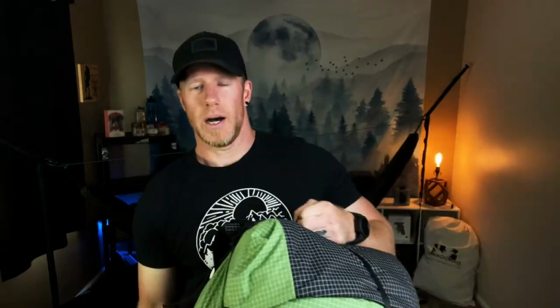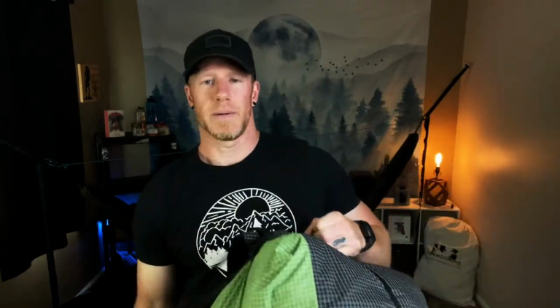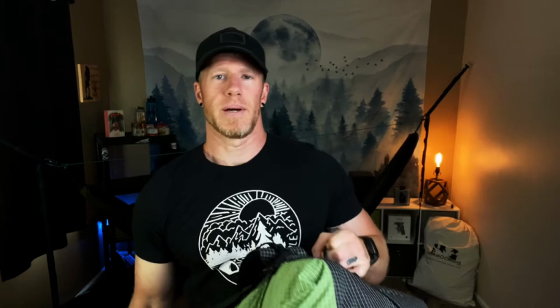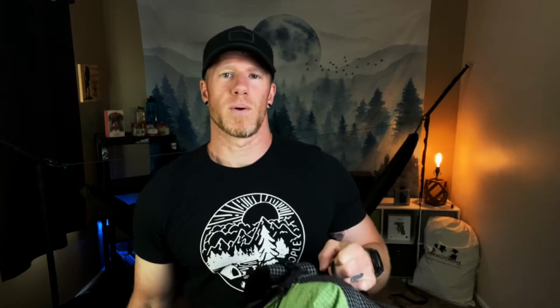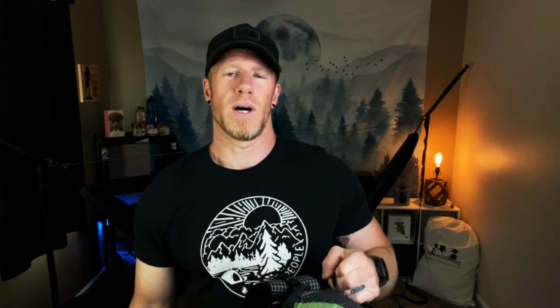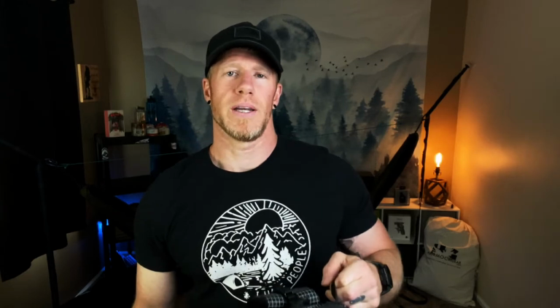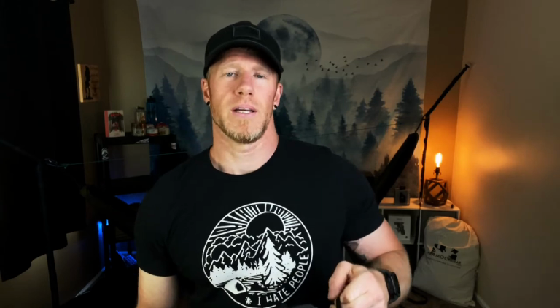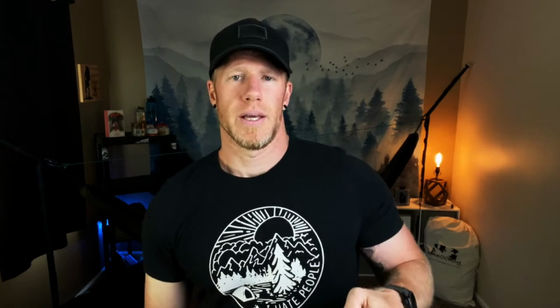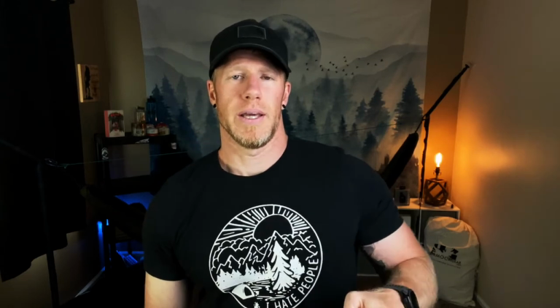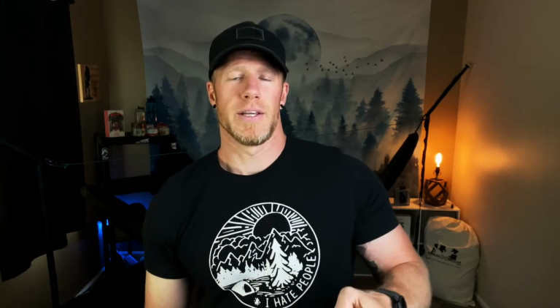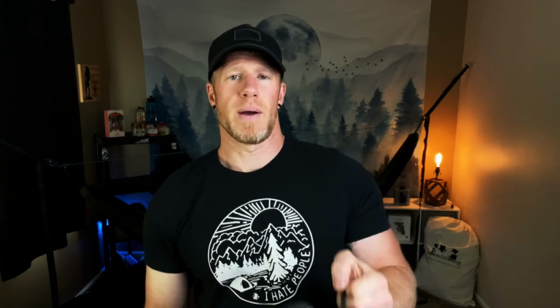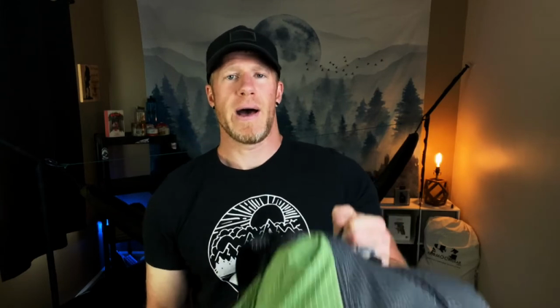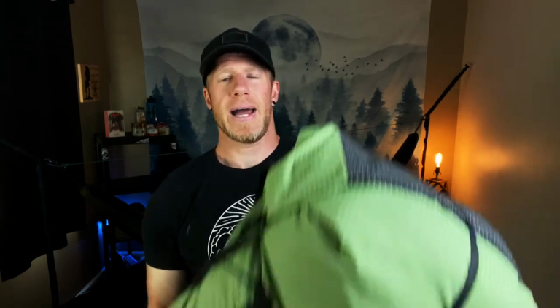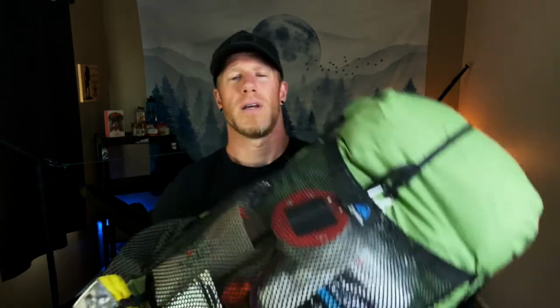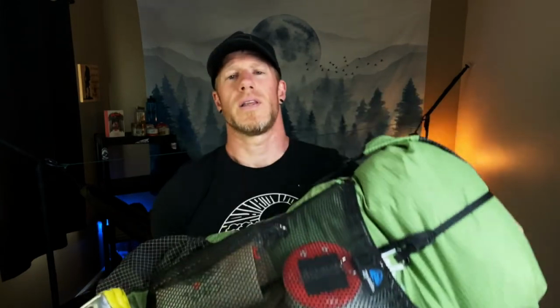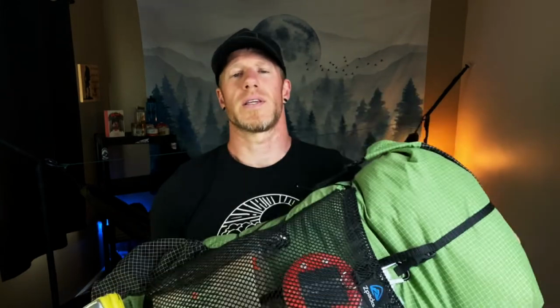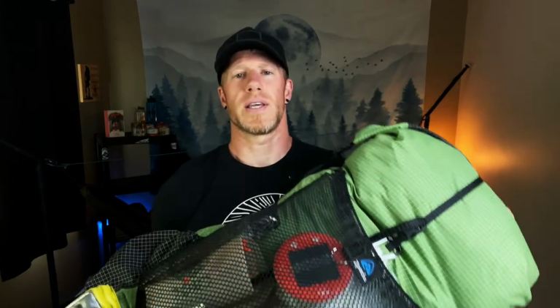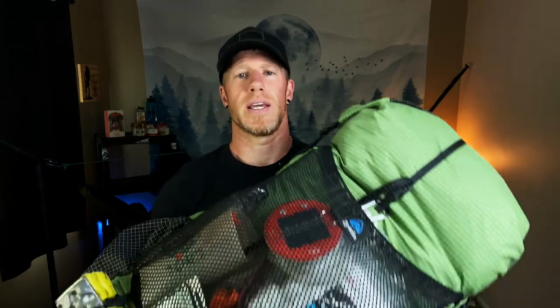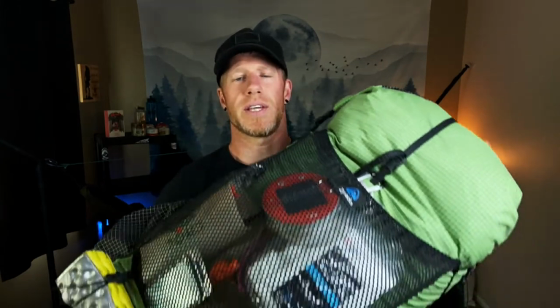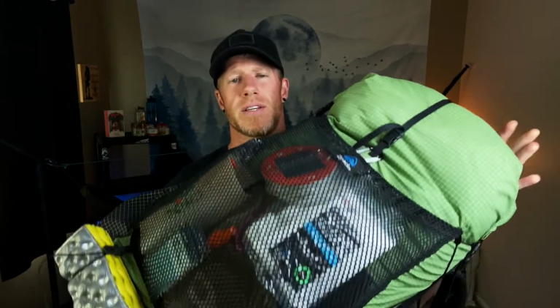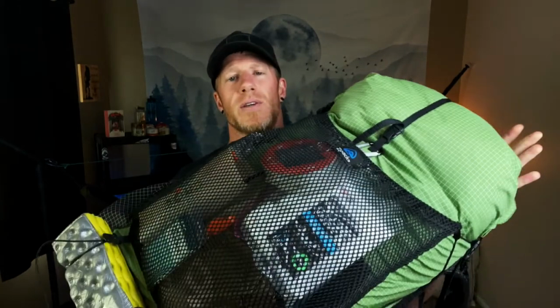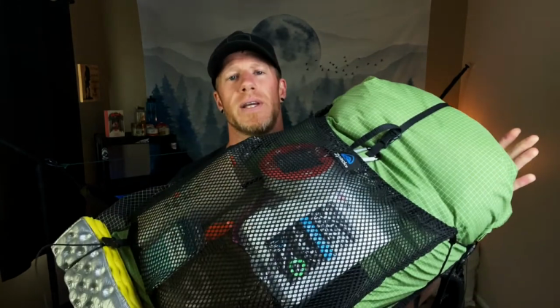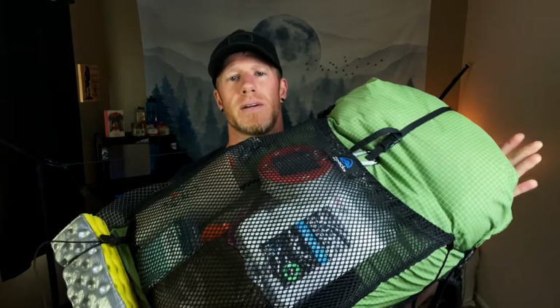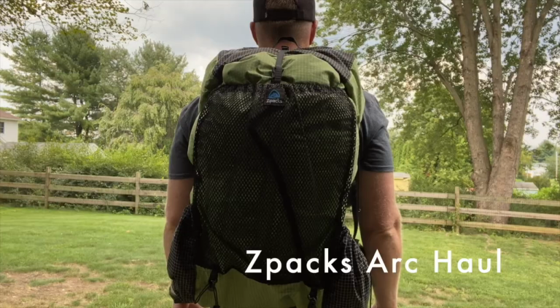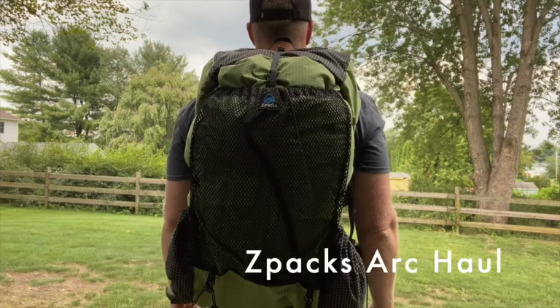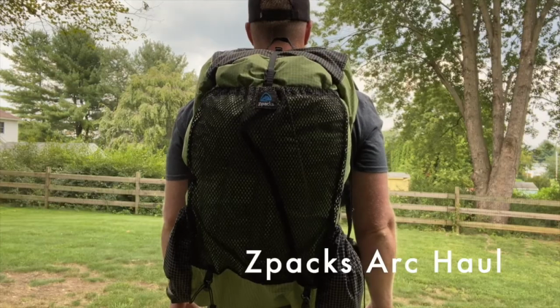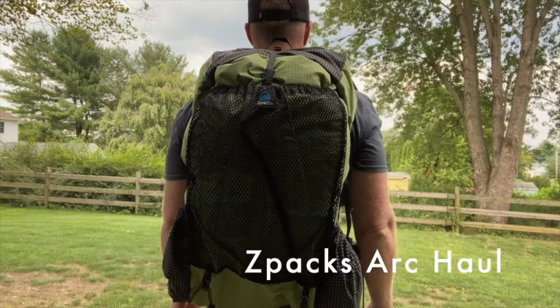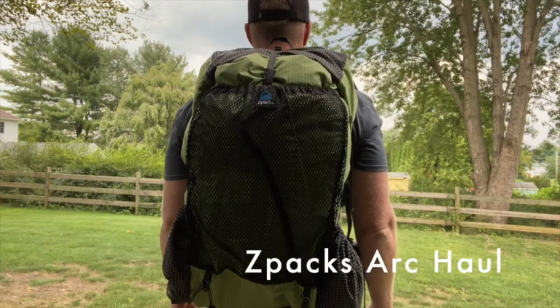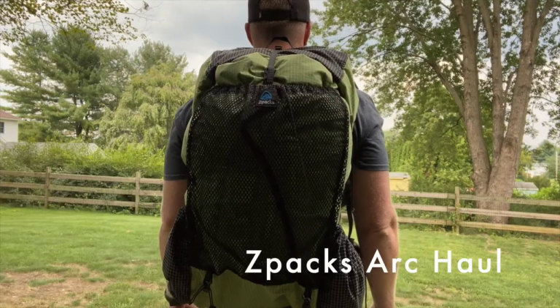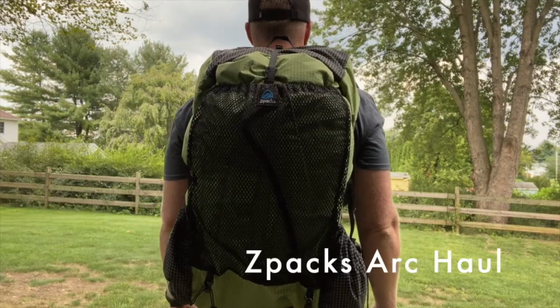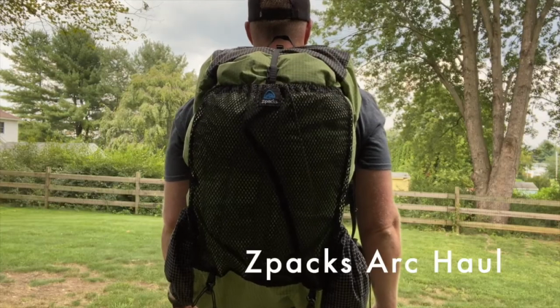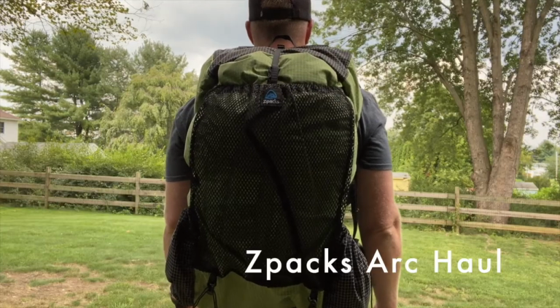Item number one is my pack. This is a 62-liter Z-Packs Arc Haul.